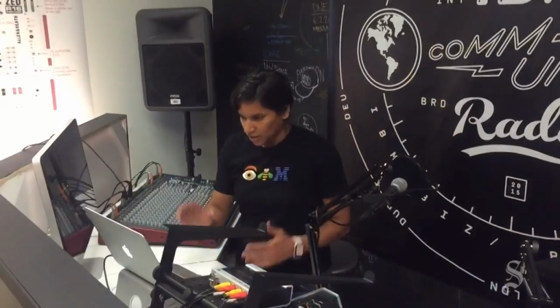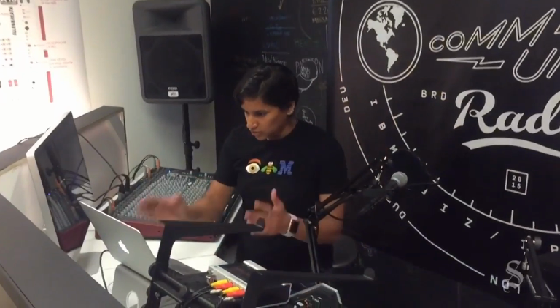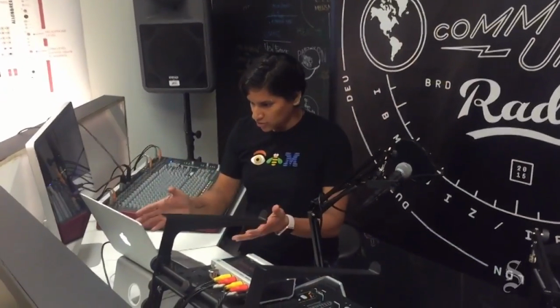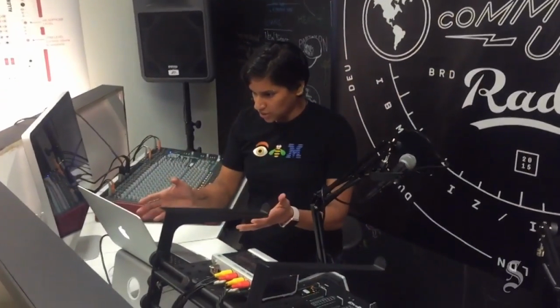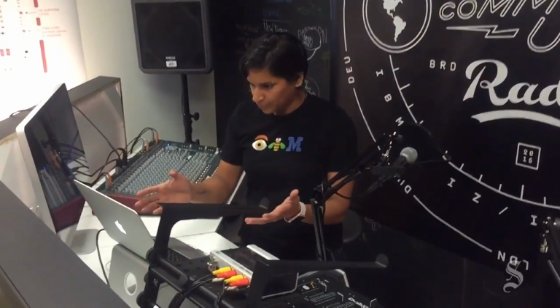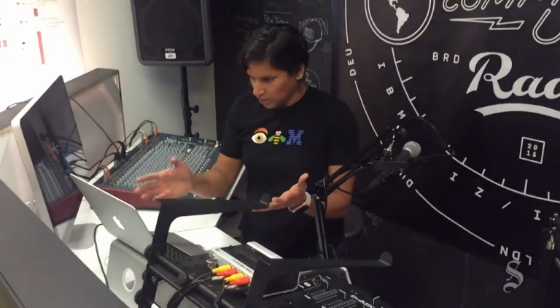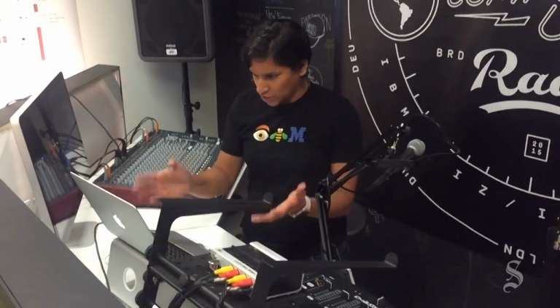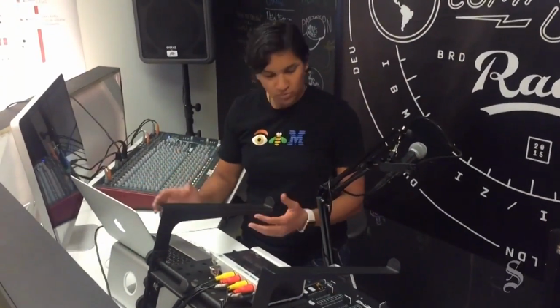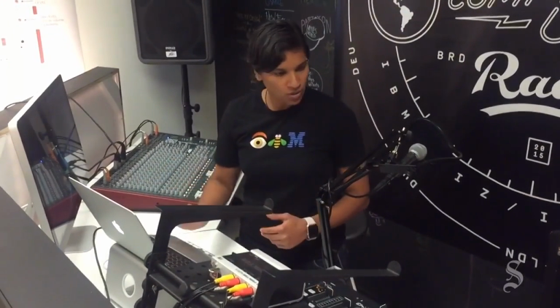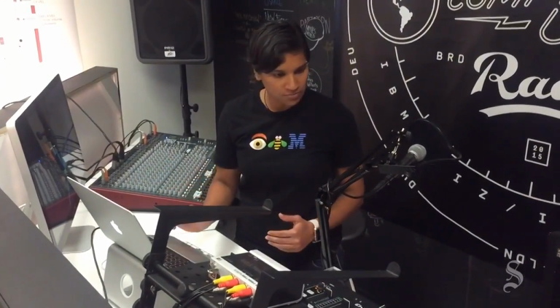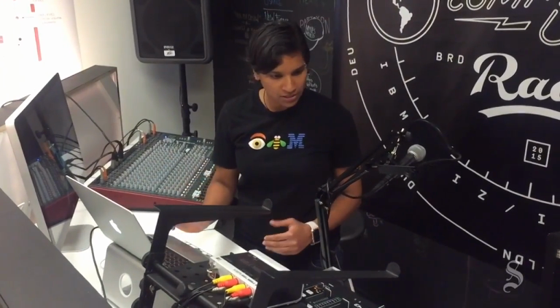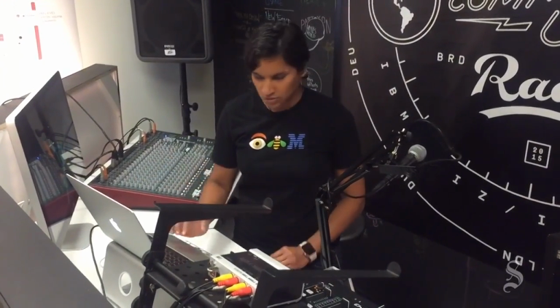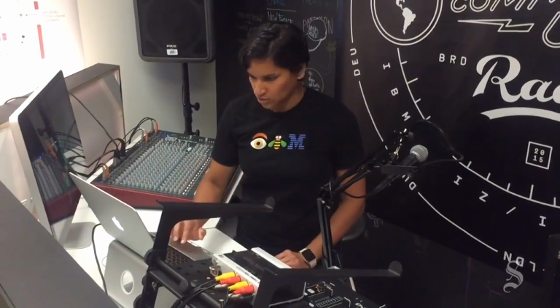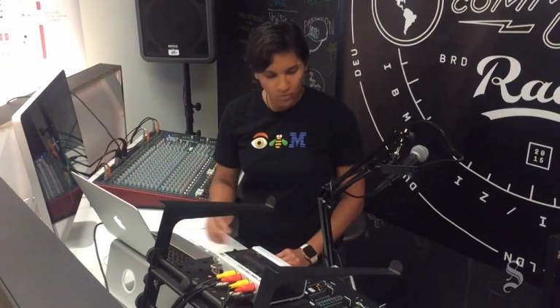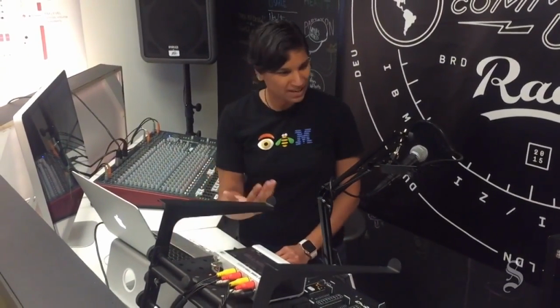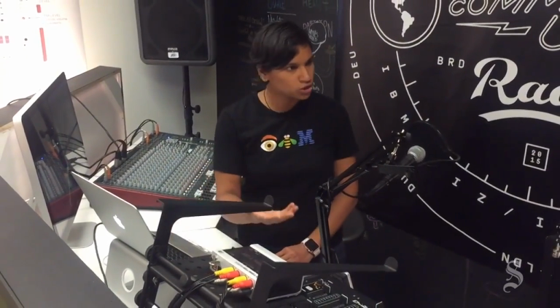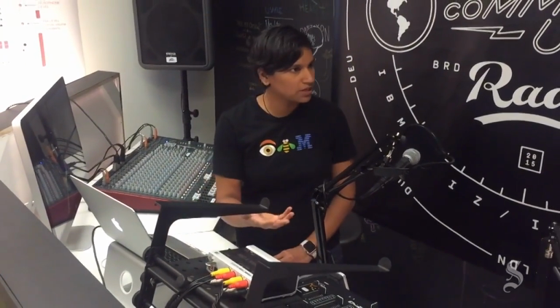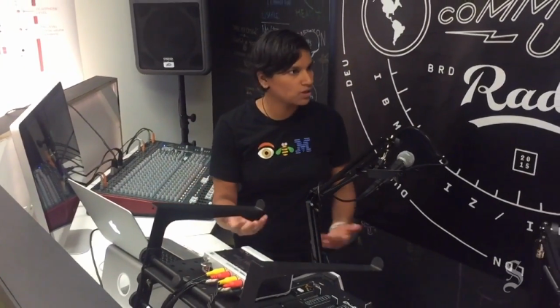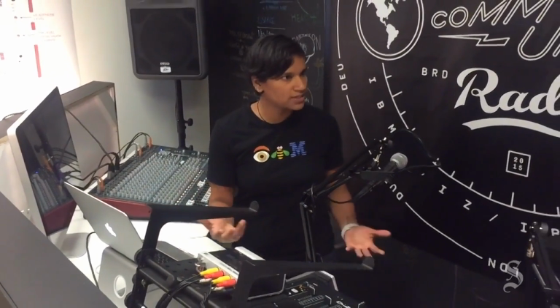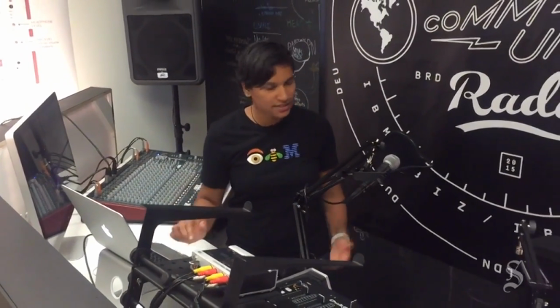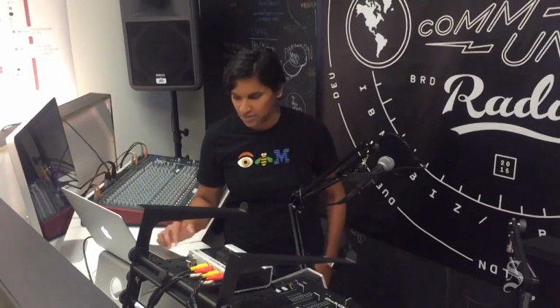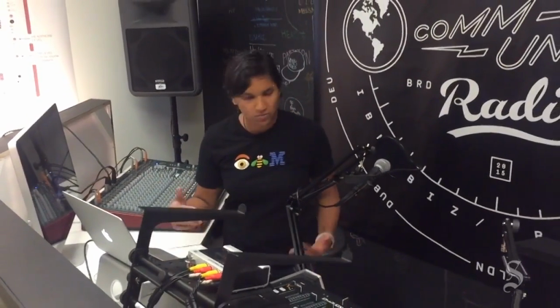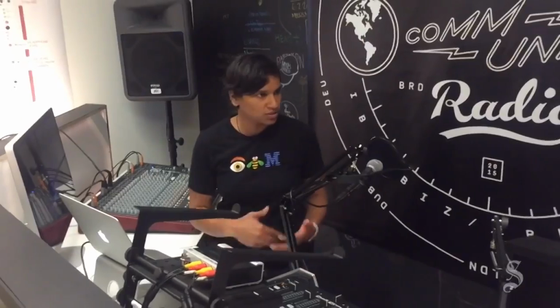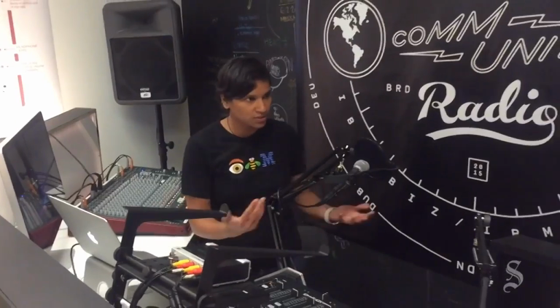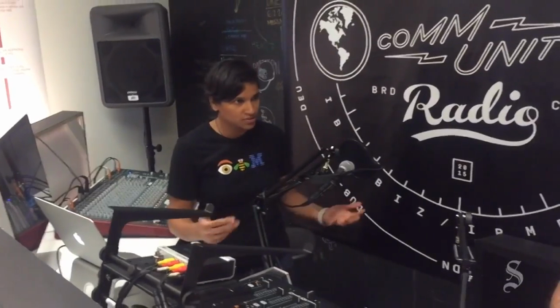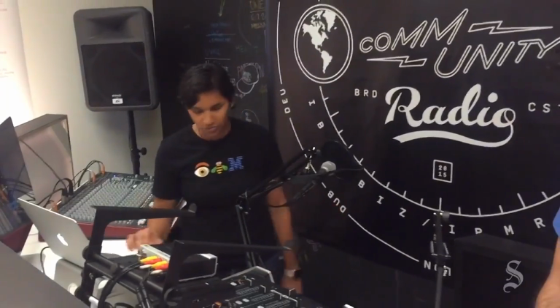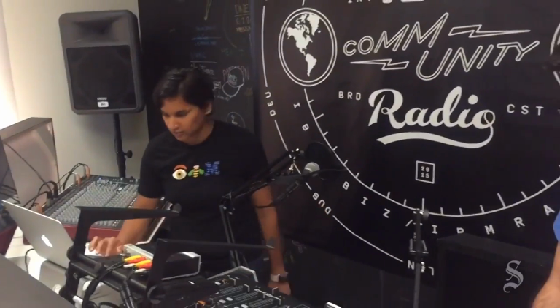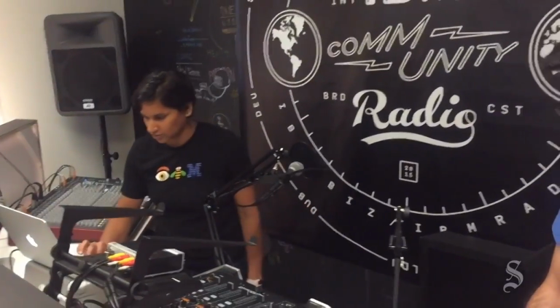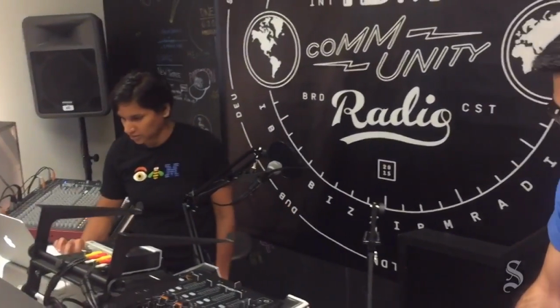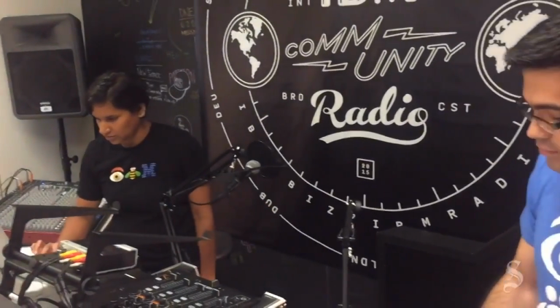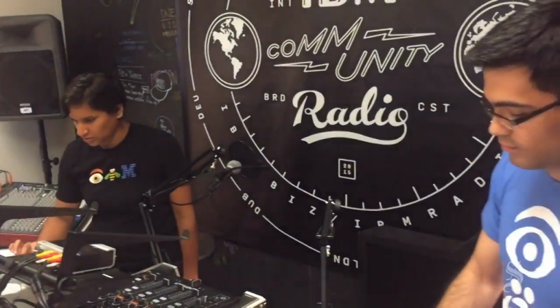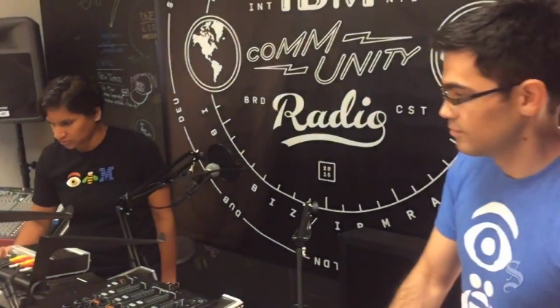So this is the dashboard for Watson Beat. We'll have Richard play for about 10 seconds and Watson will listen to you playing. So here you go.